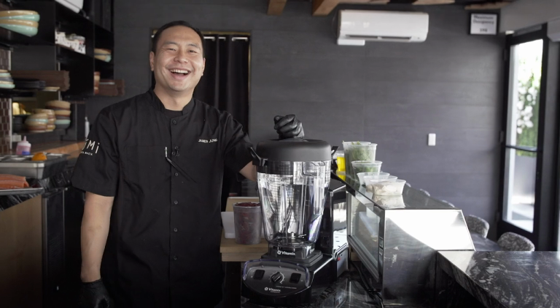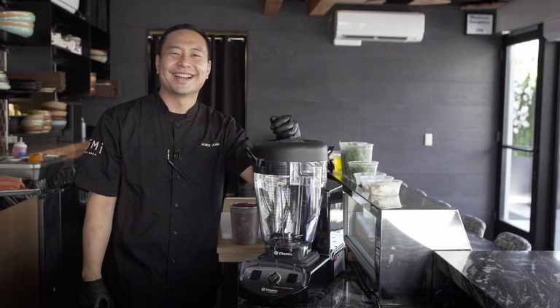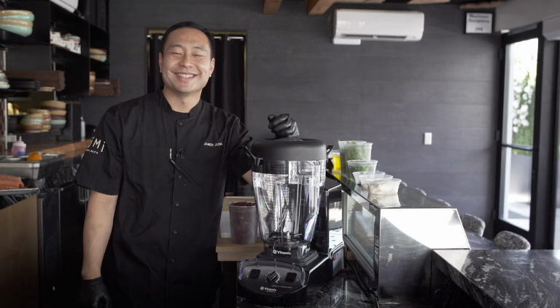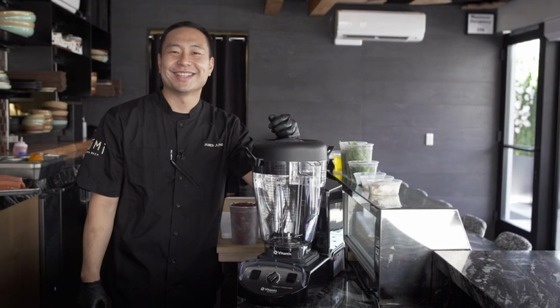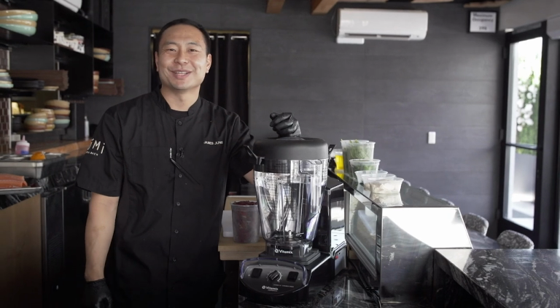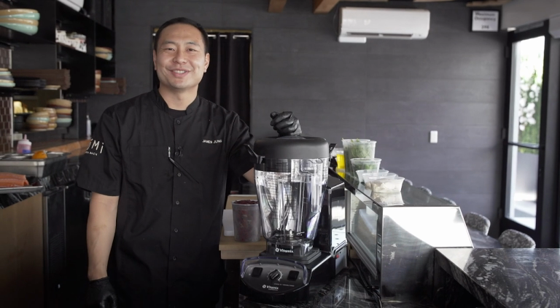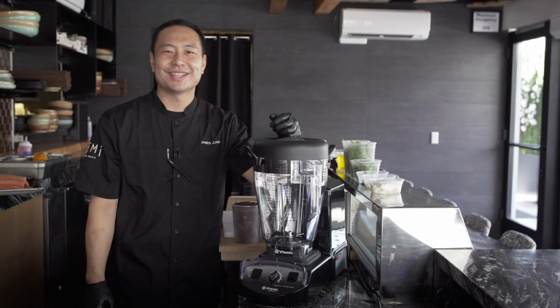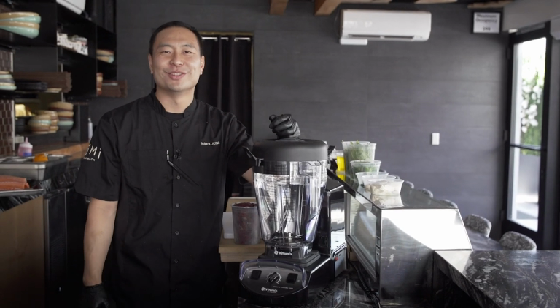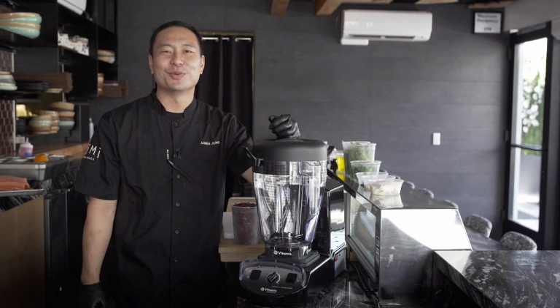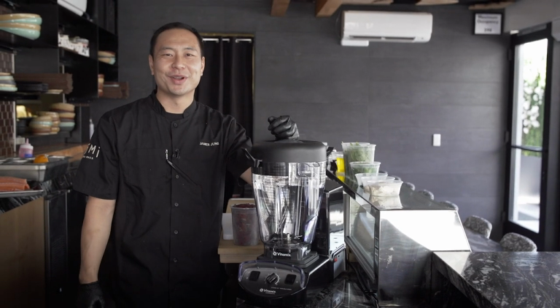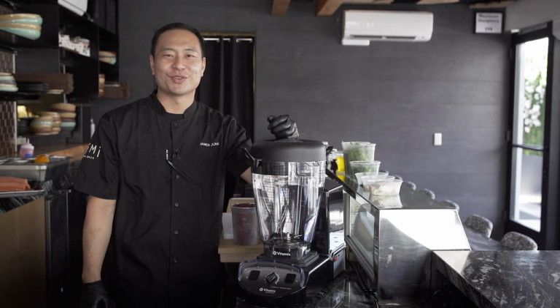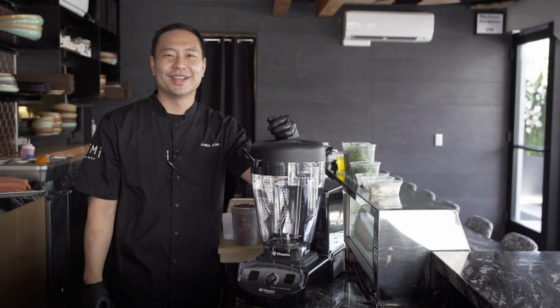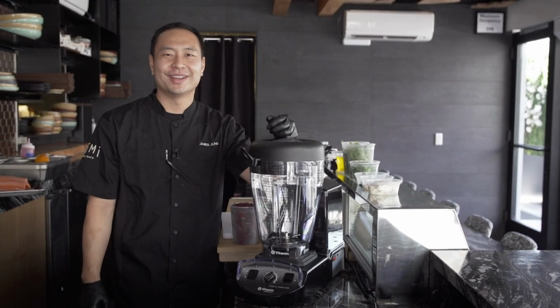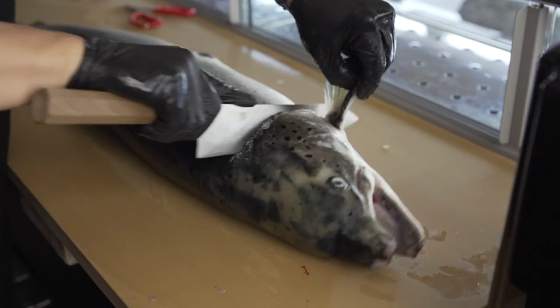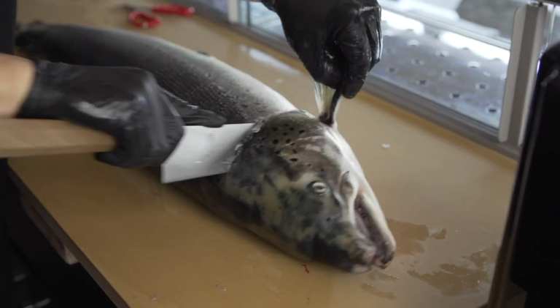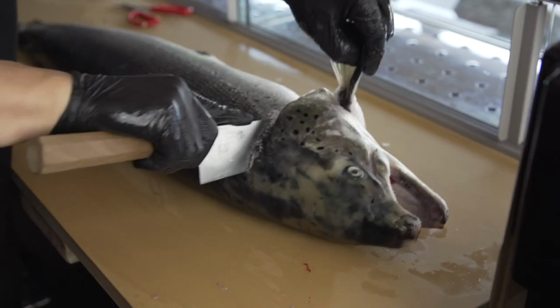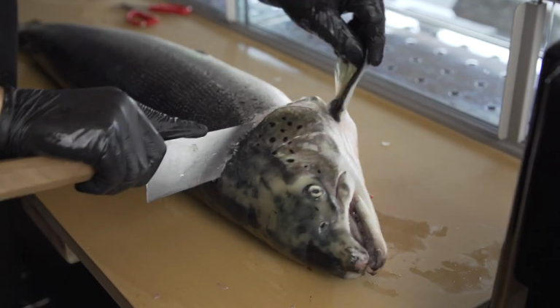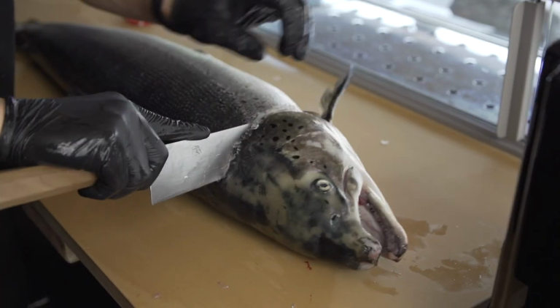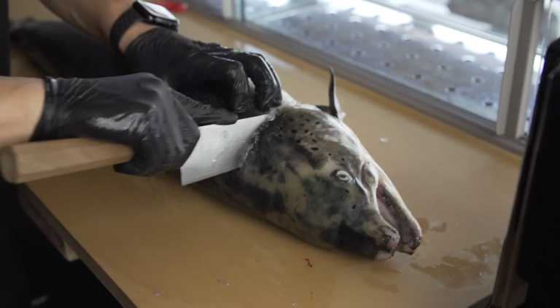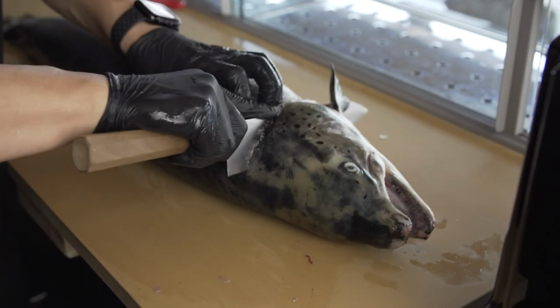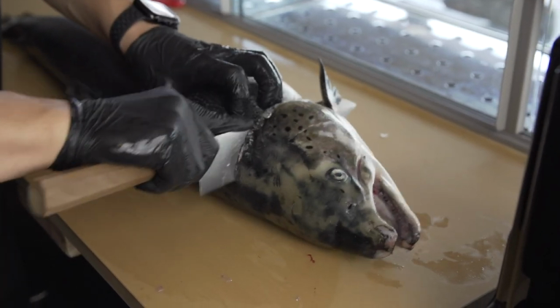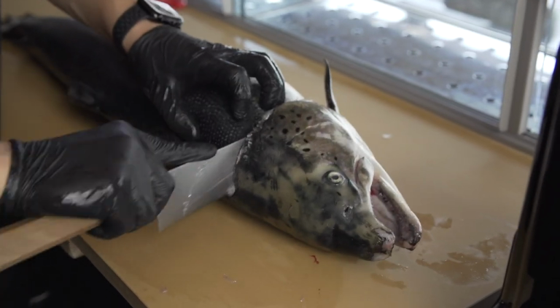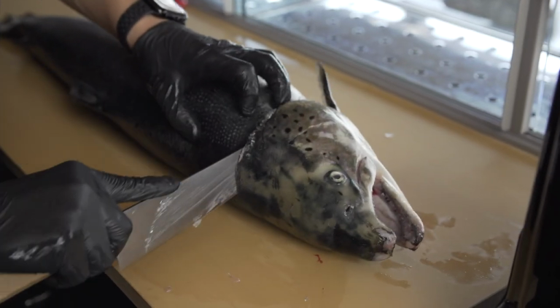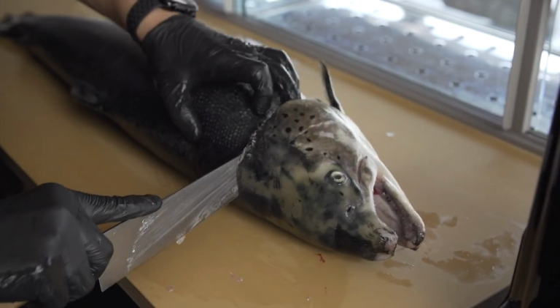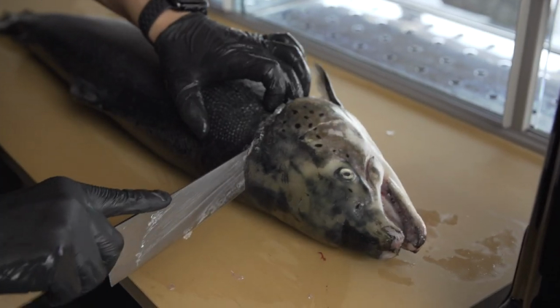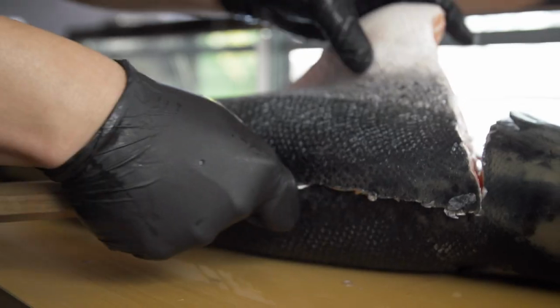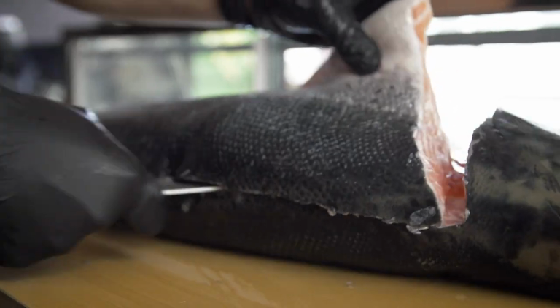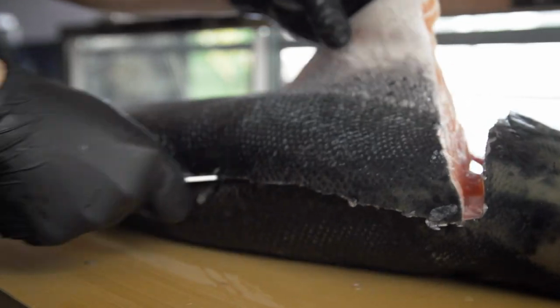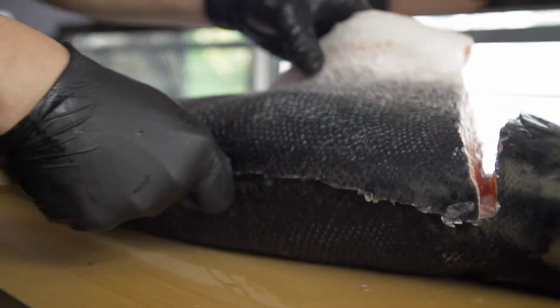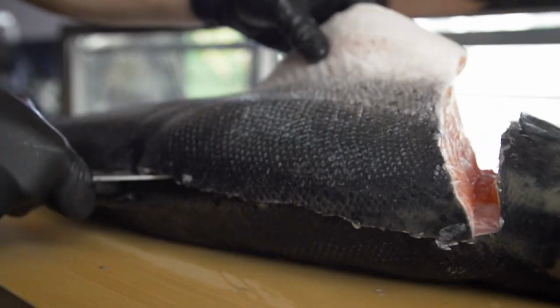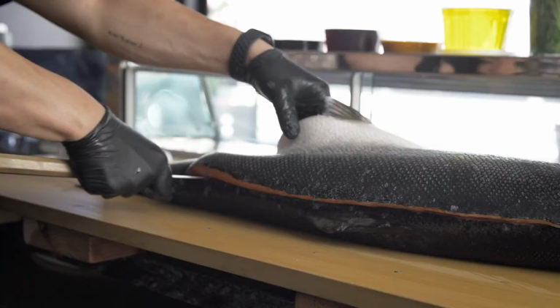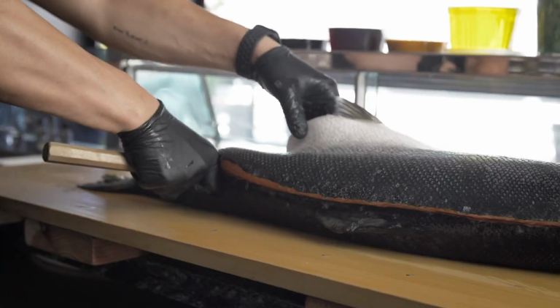Hi guys, this is Chef JJ at Lumi restaurant. I'm going to use this Vitamix XL to make the beet cure for salmon.